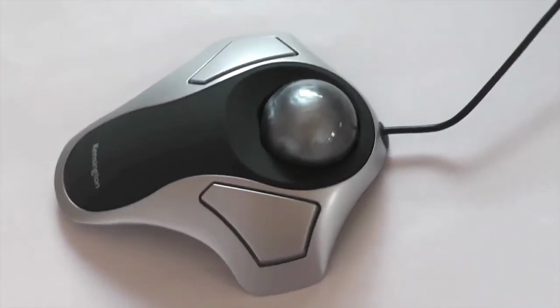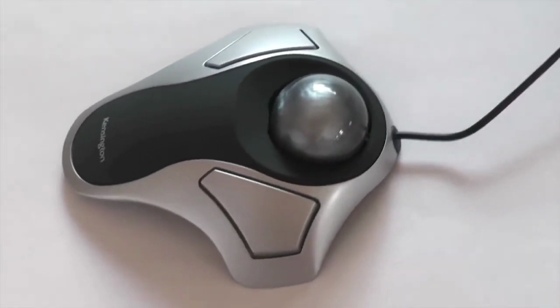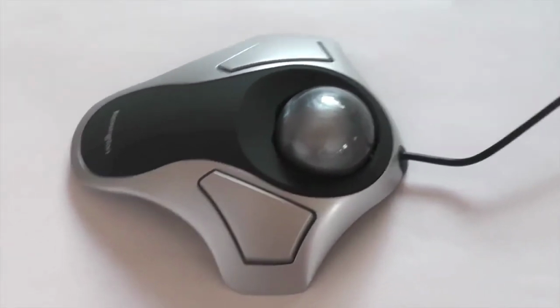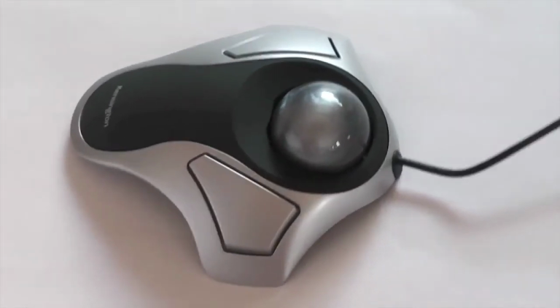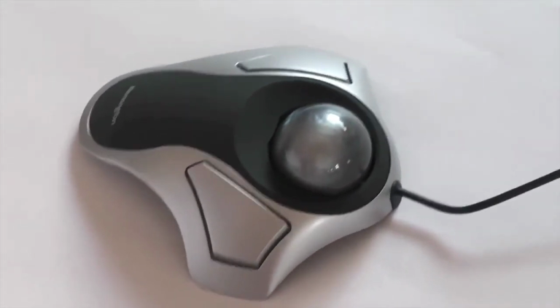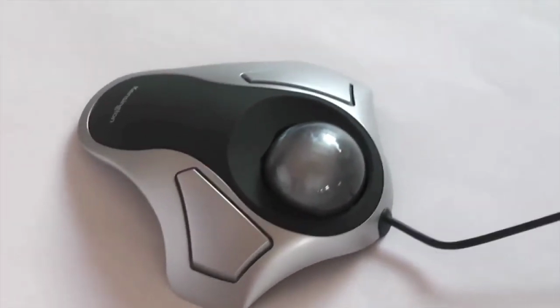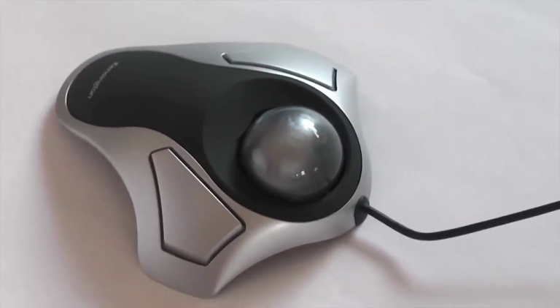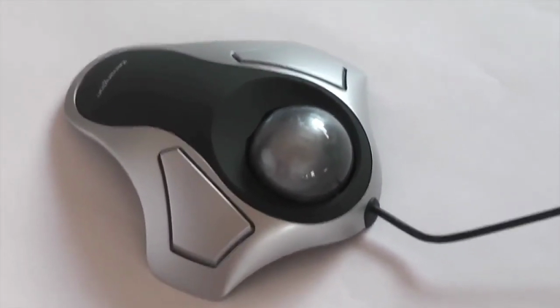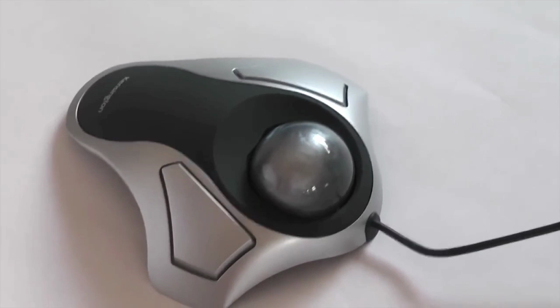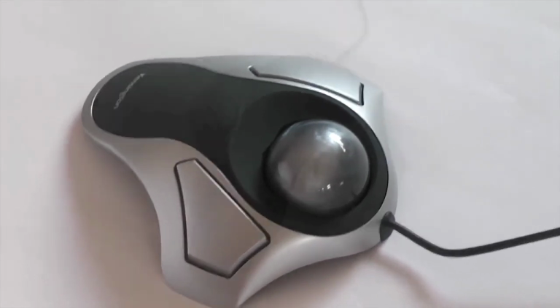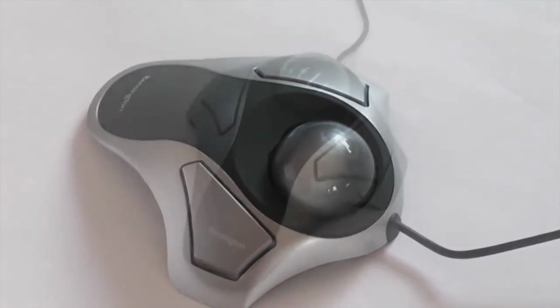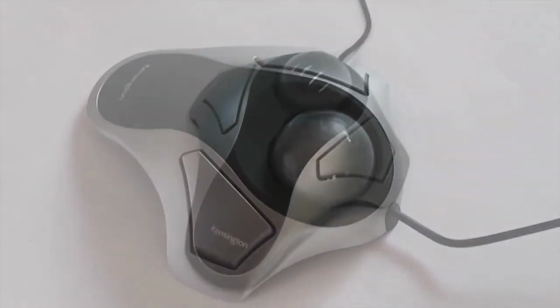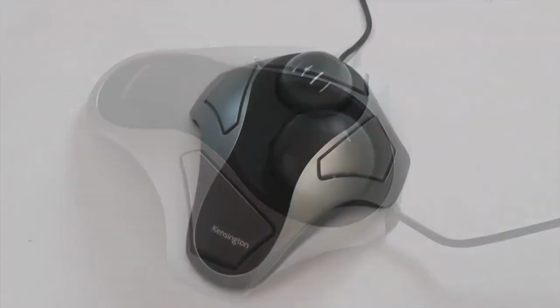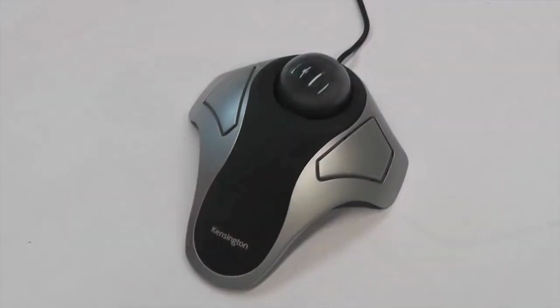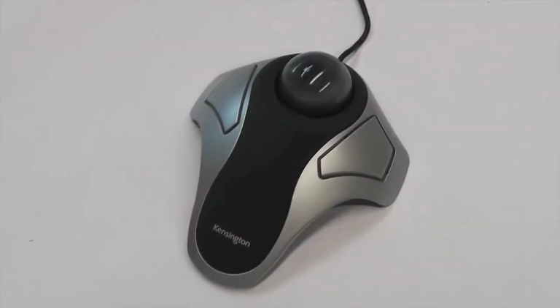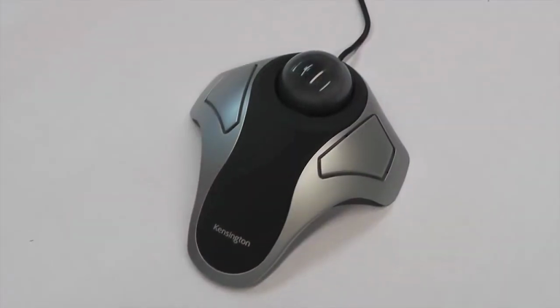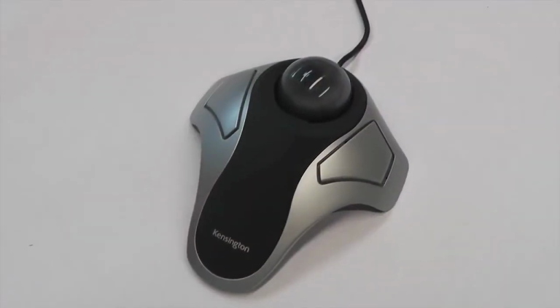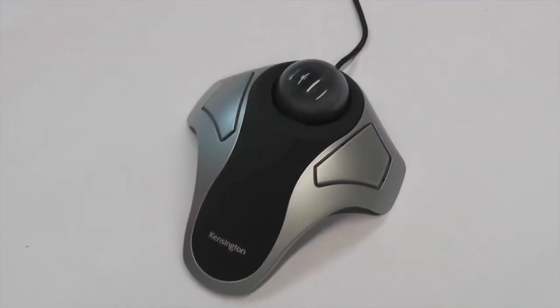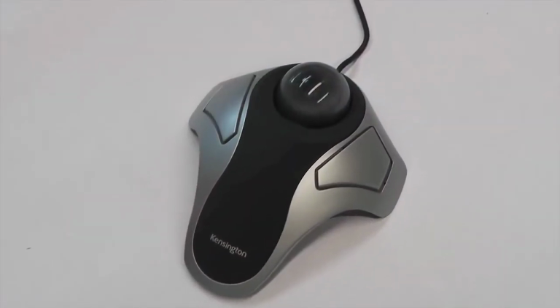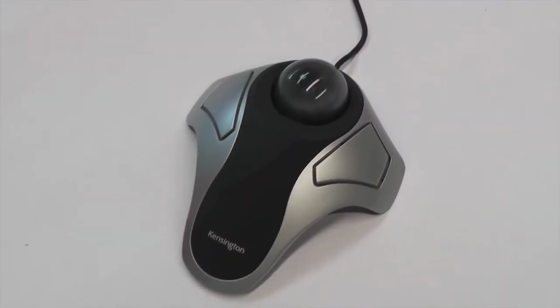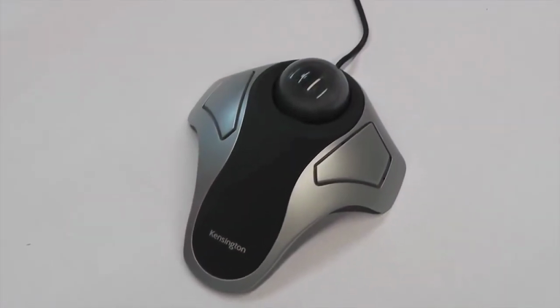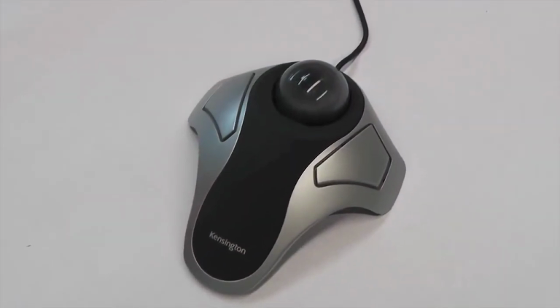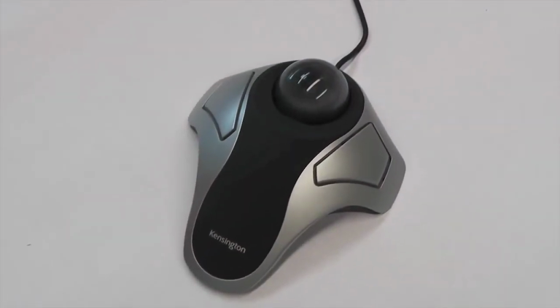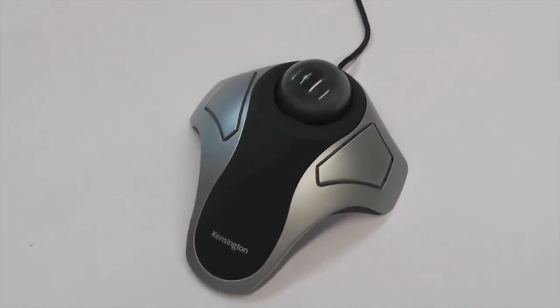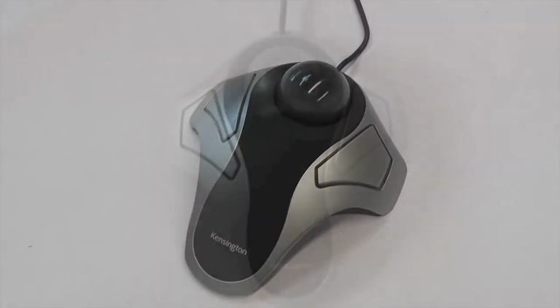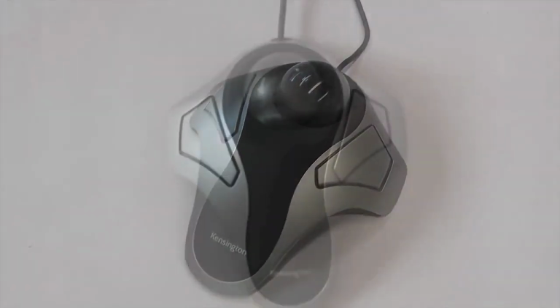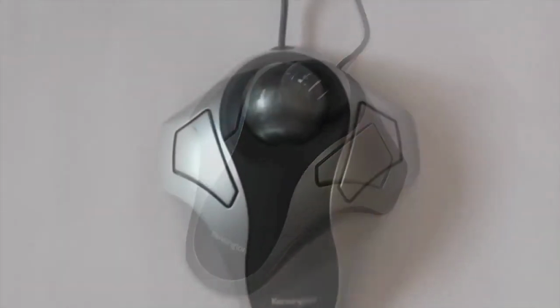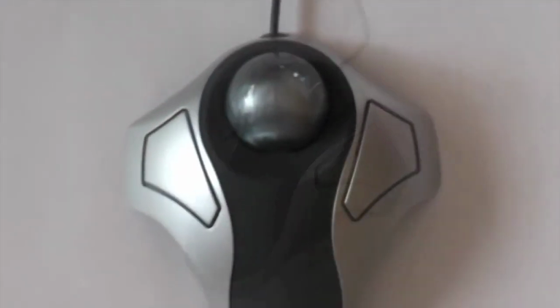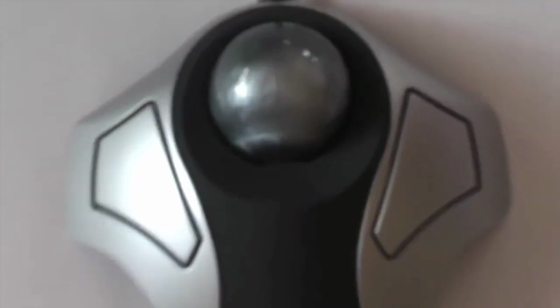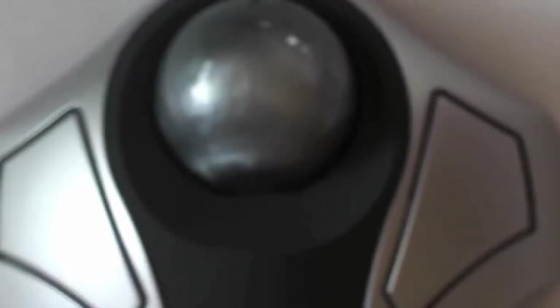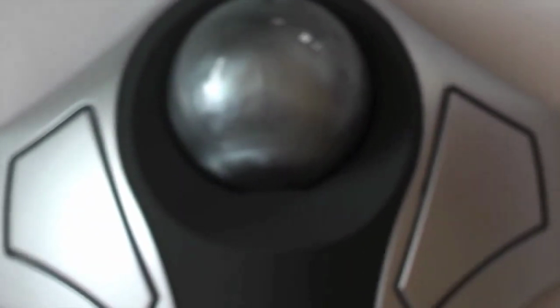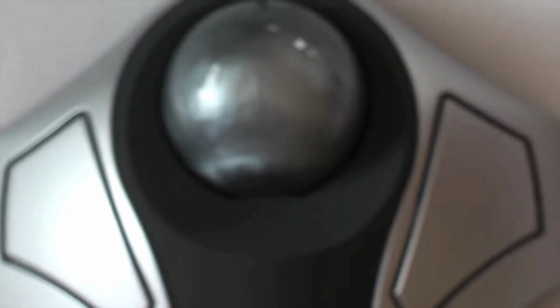This mouse relies on a wired connection for use with your computer. However, unlike other budget options, this one comes with a 5-year-long warranty, making it the perfect option for long-term usage.